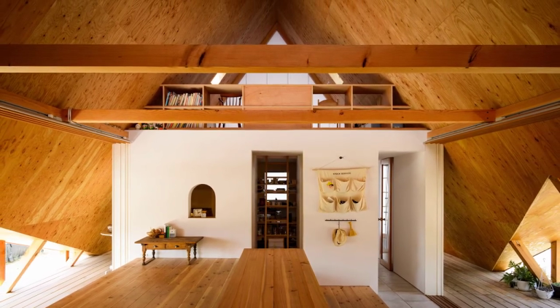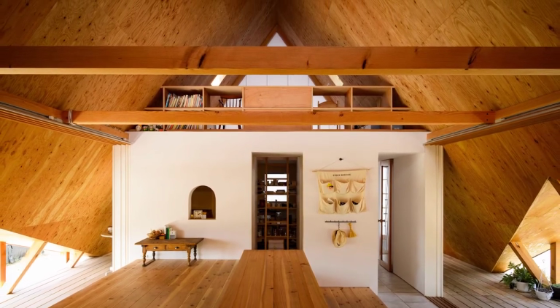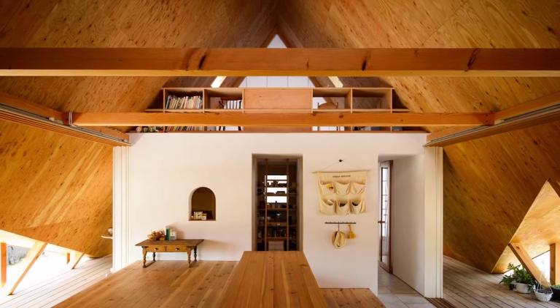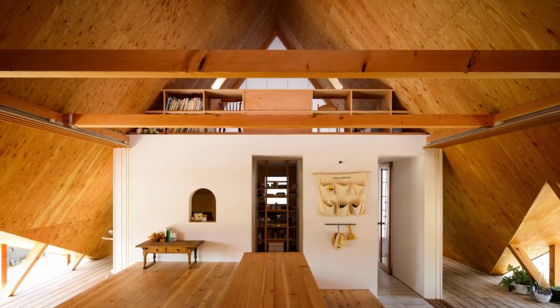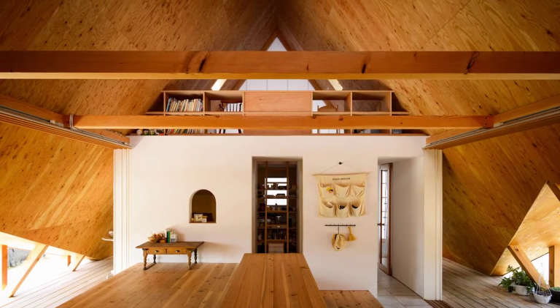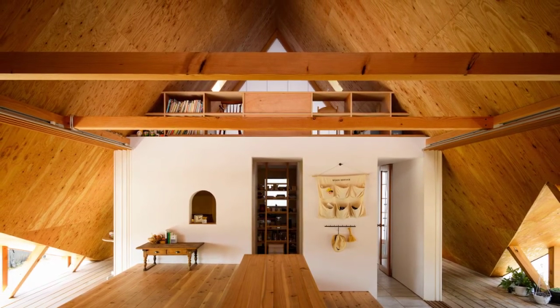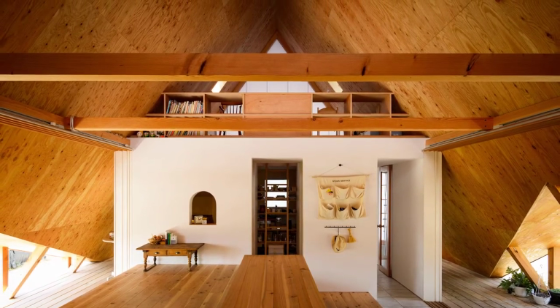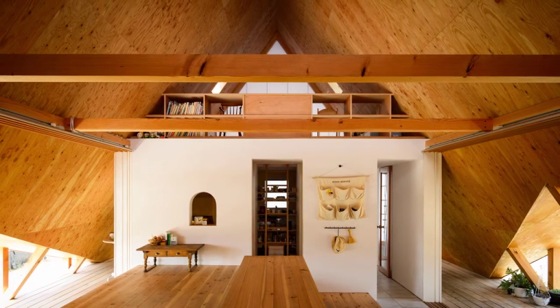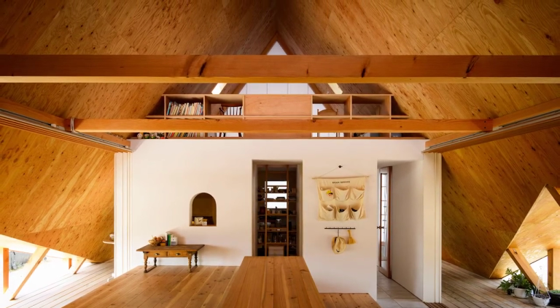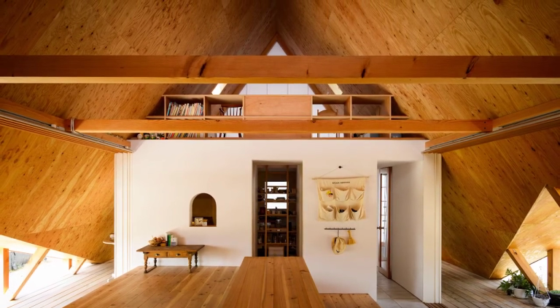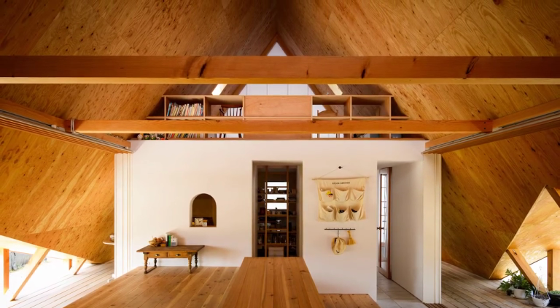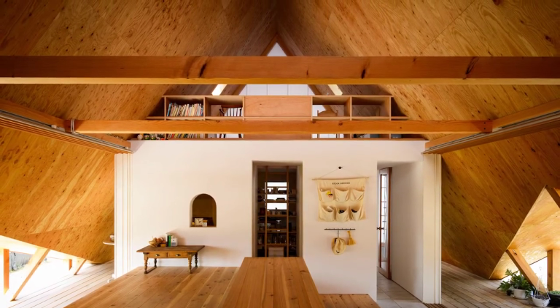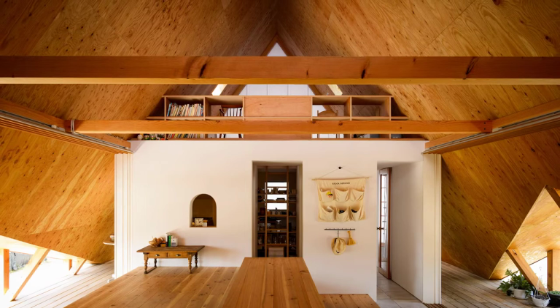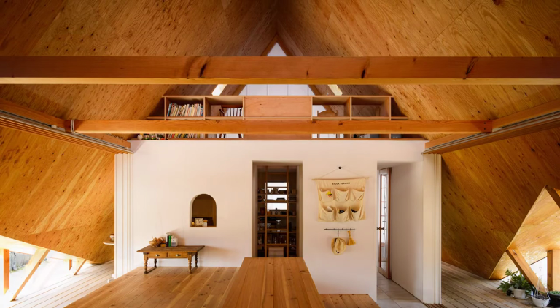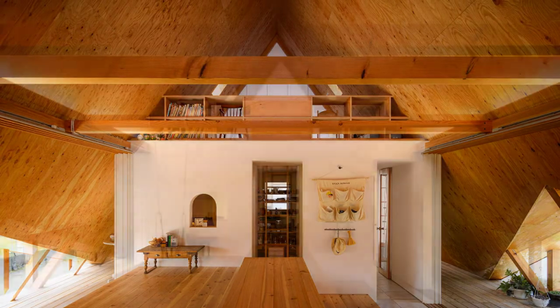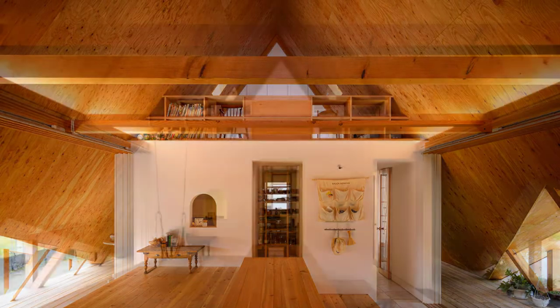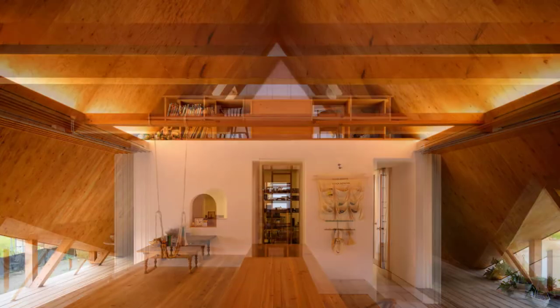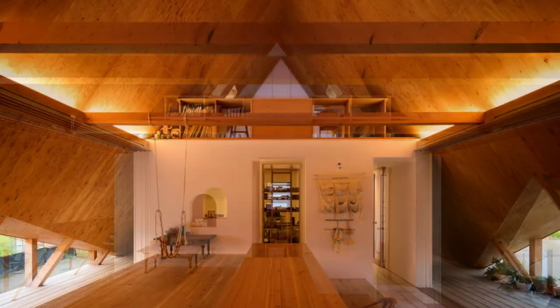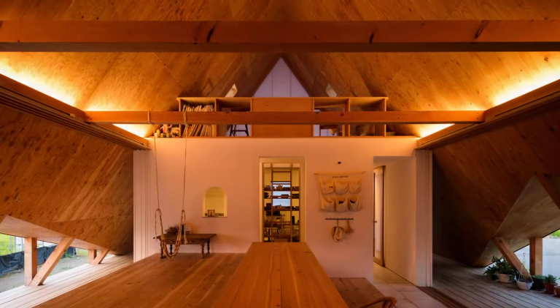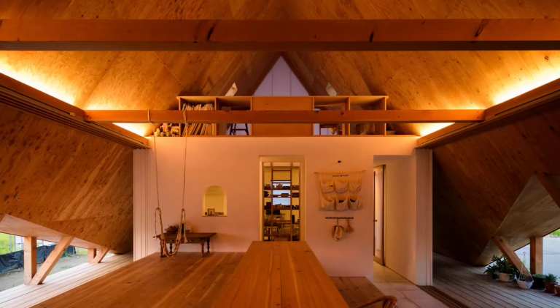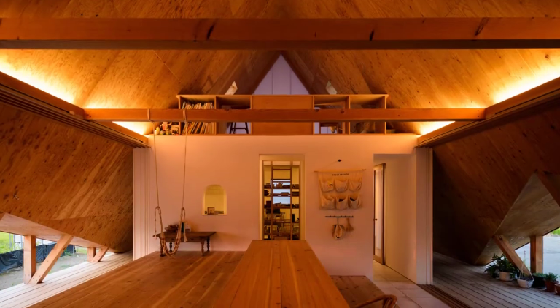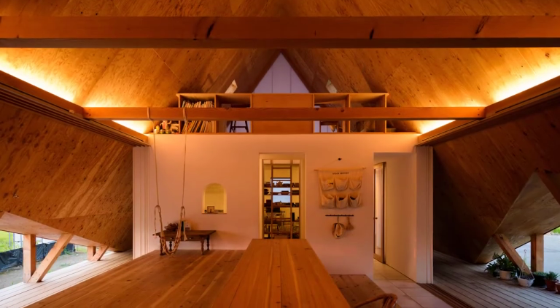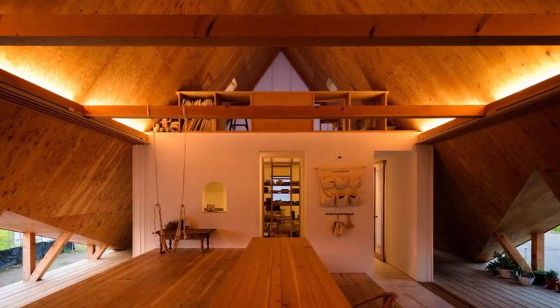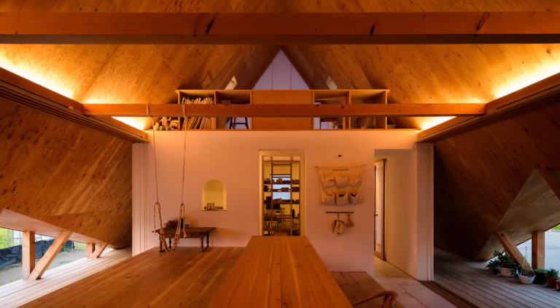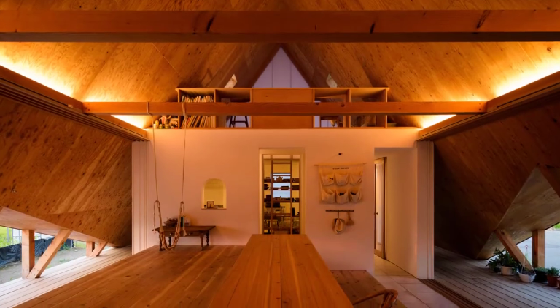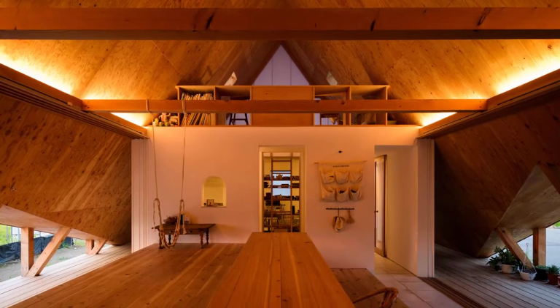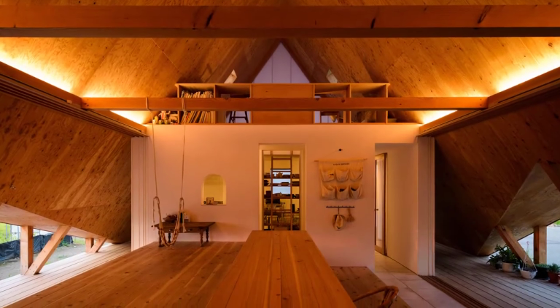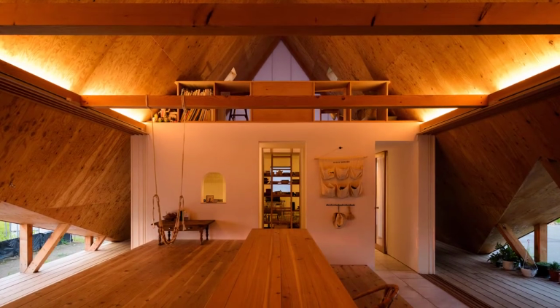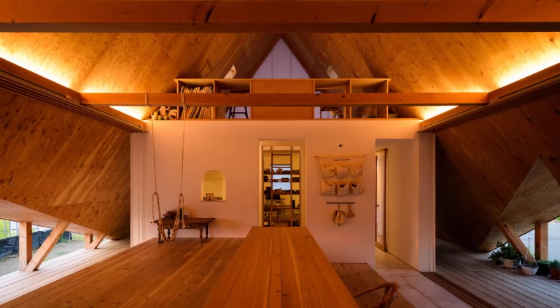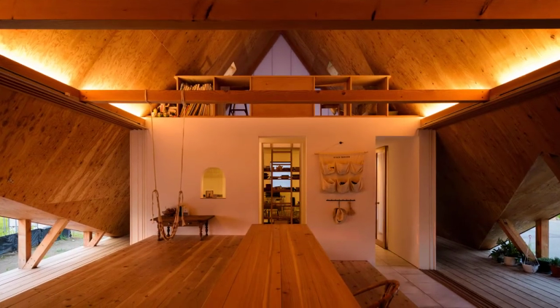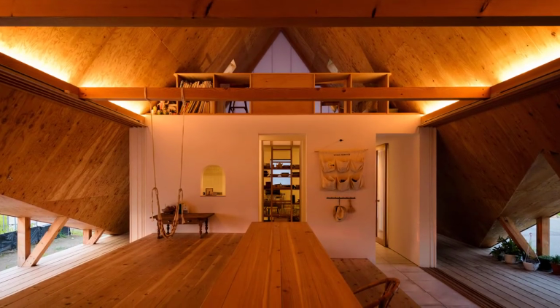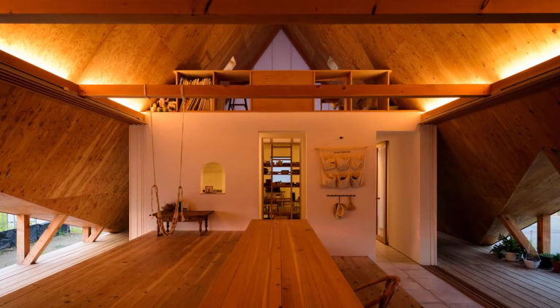At night, hidden lighting adds a warm glow to the interior and highlights the angled ceiling design.